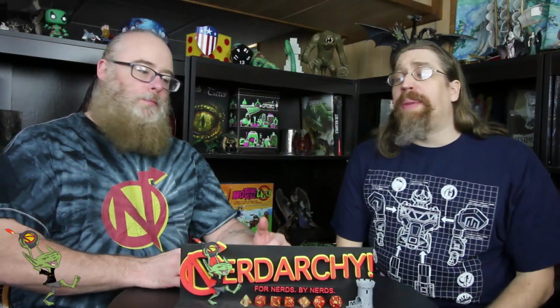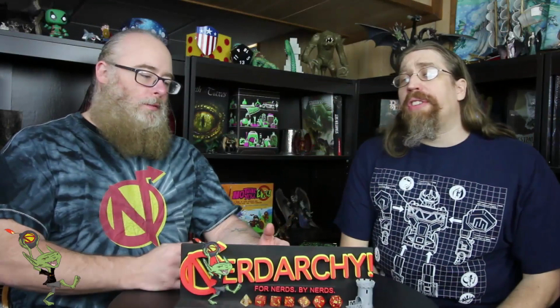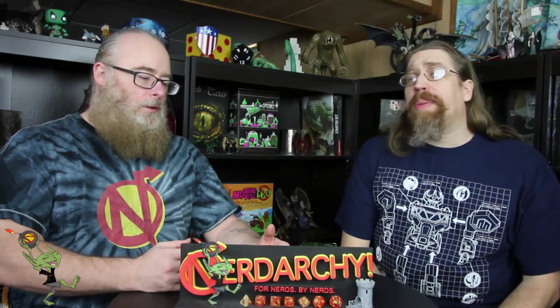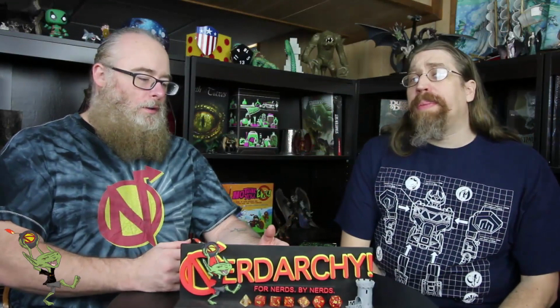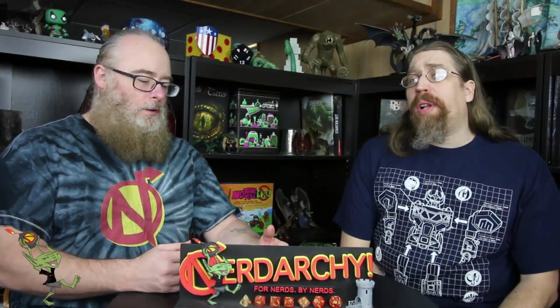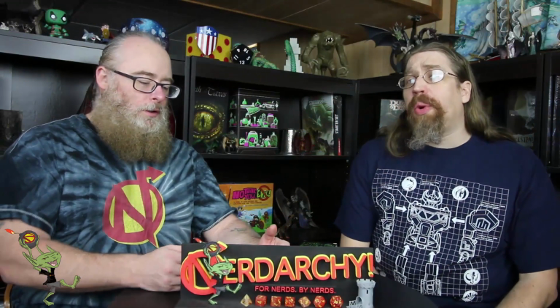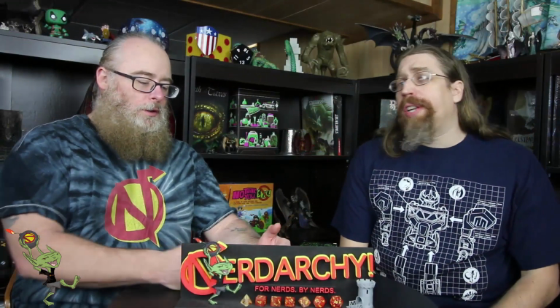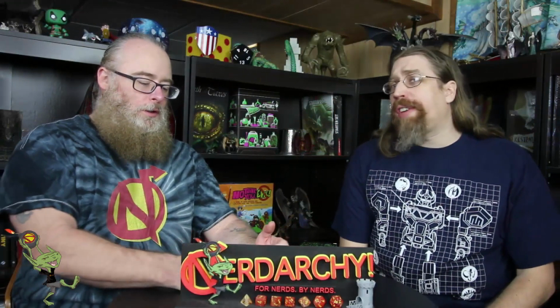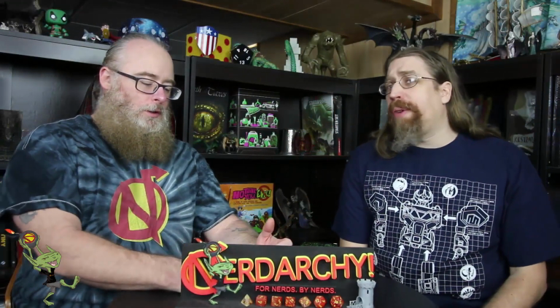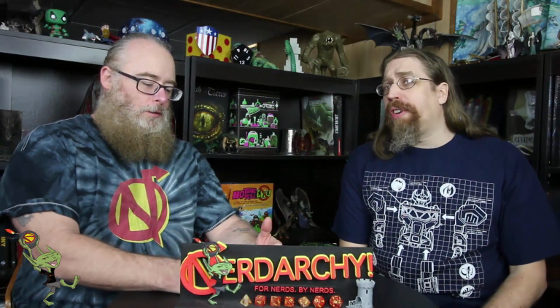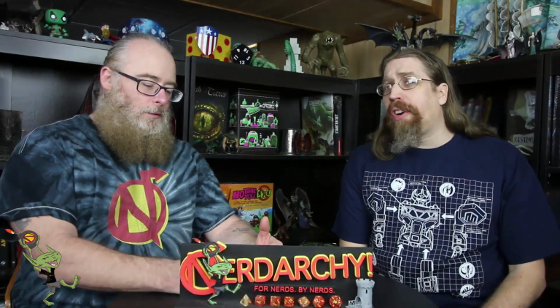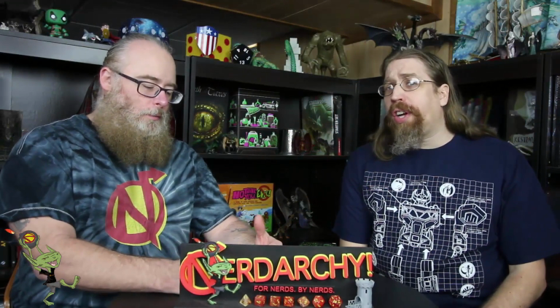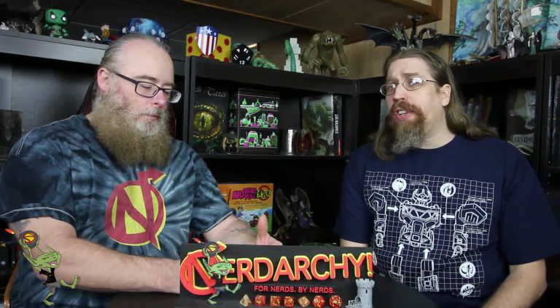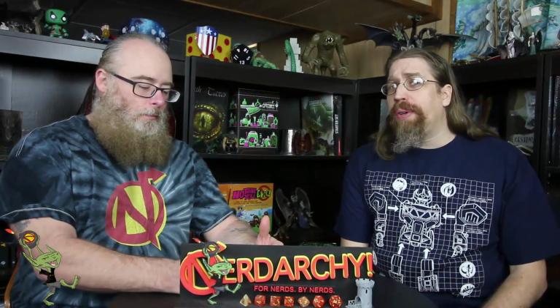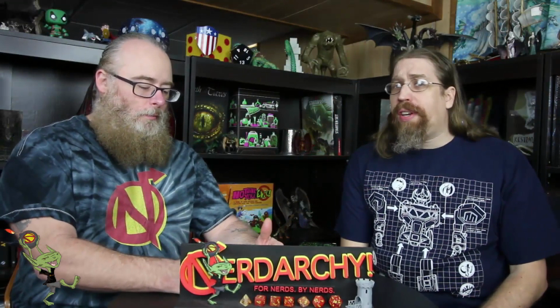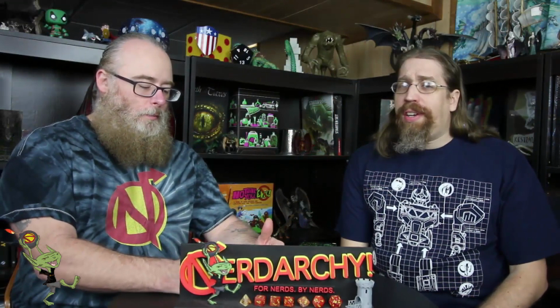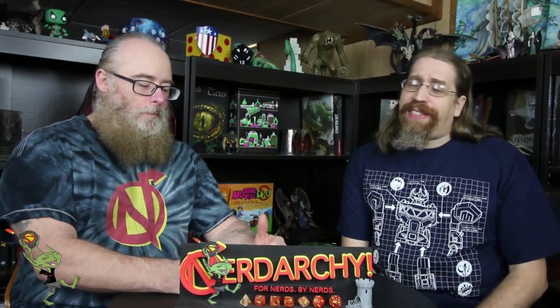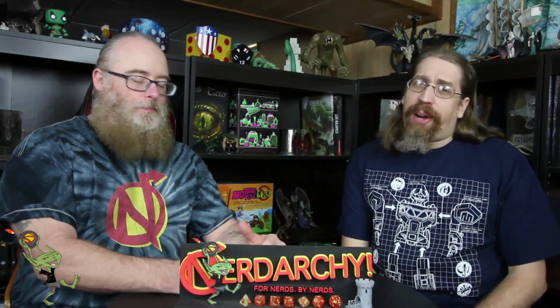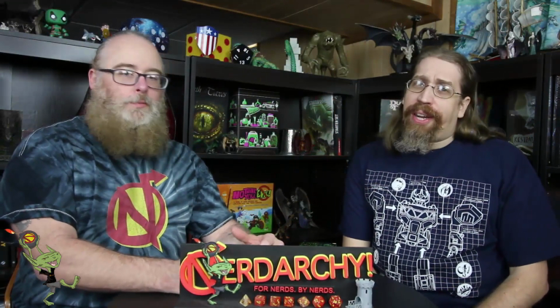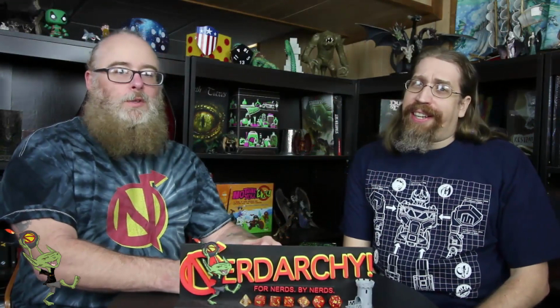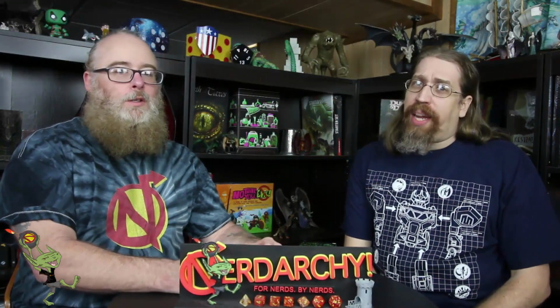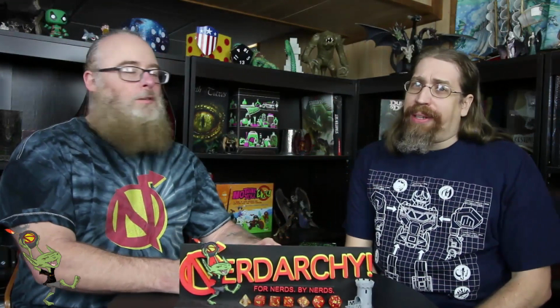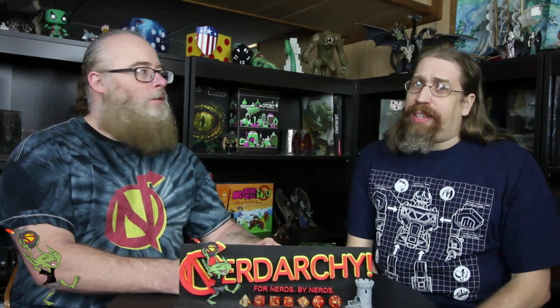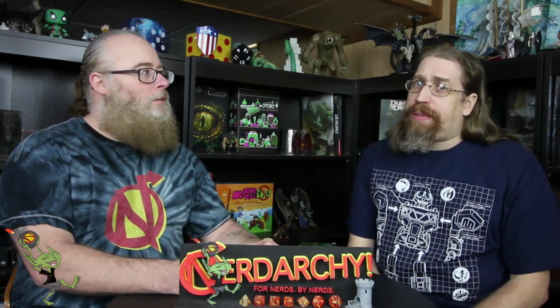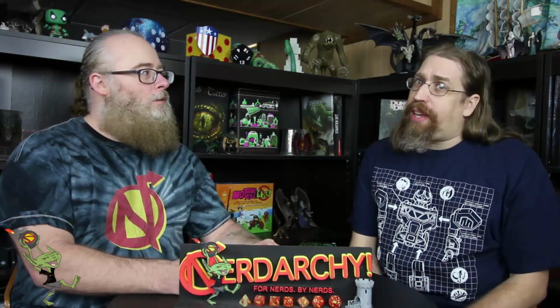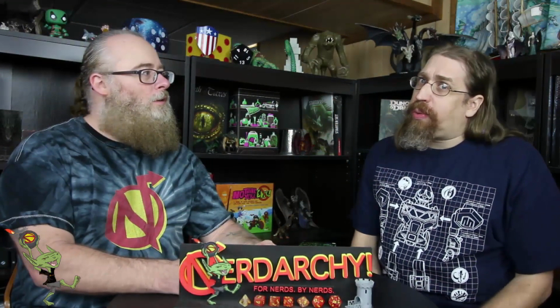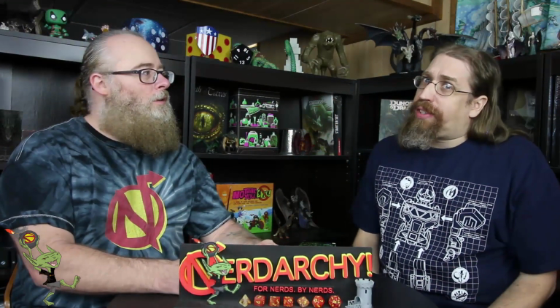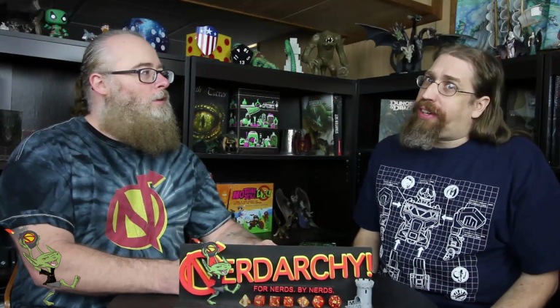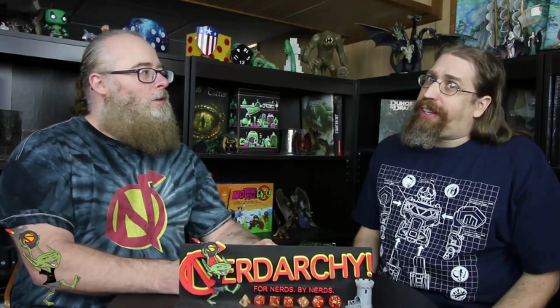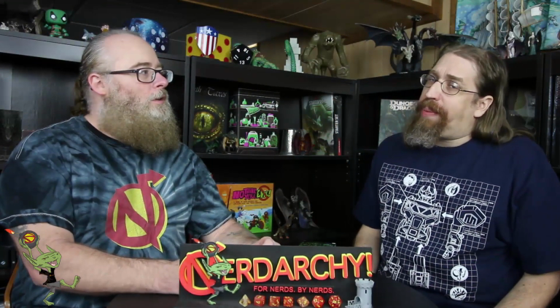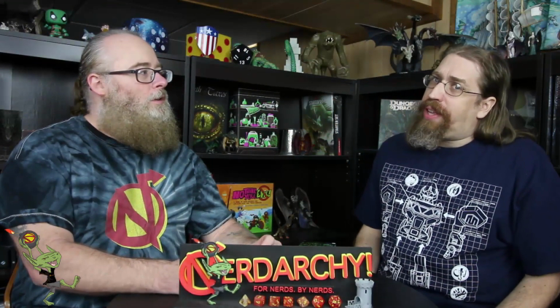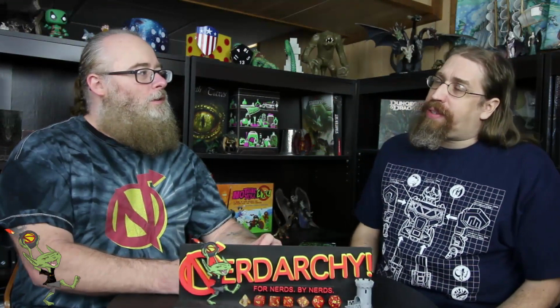Jump down to the description below where you can sign up for Nerdarchy the newsletter. It's a great way to get gaming tips as well as learn how to game with us.